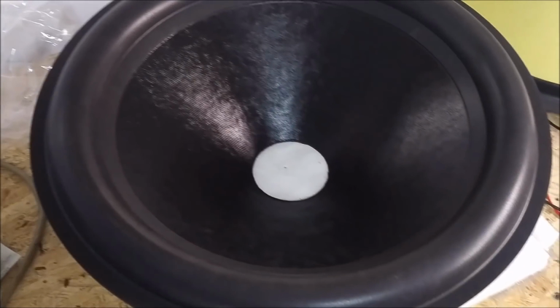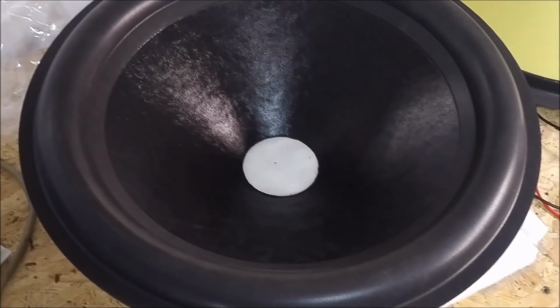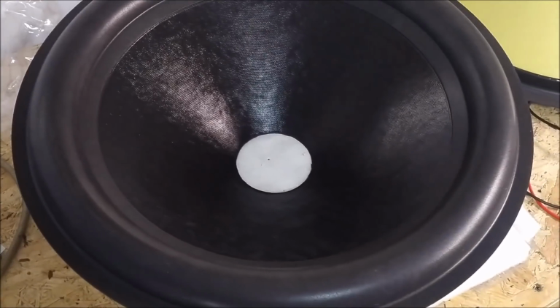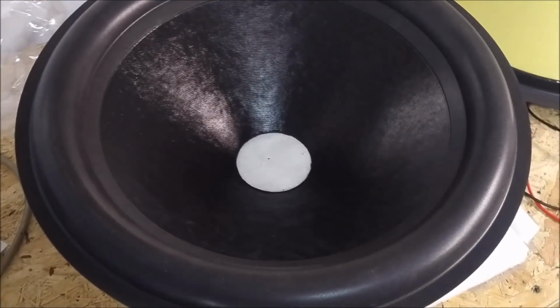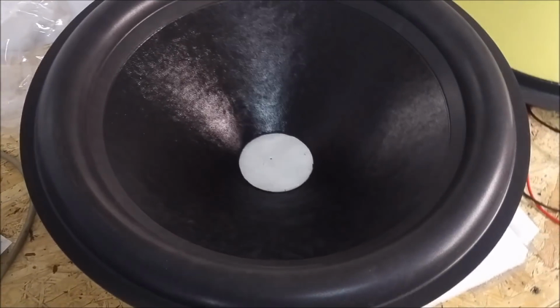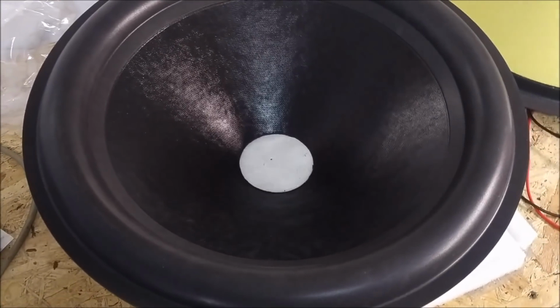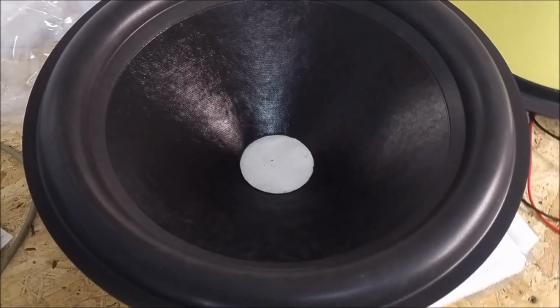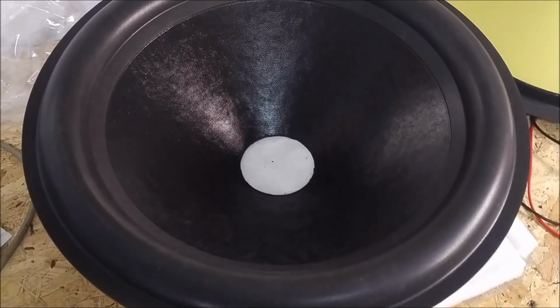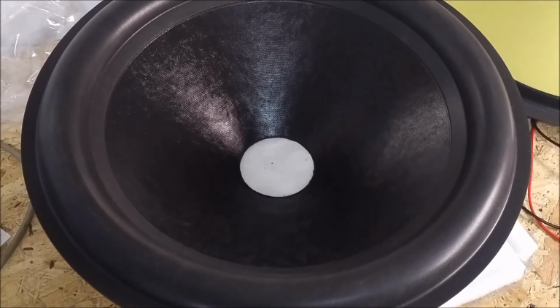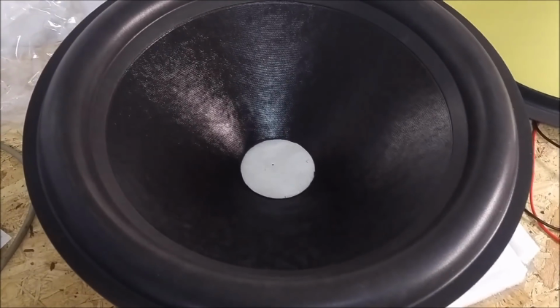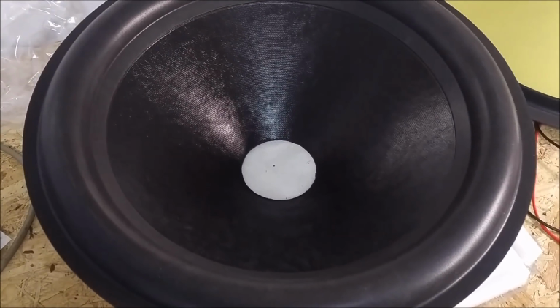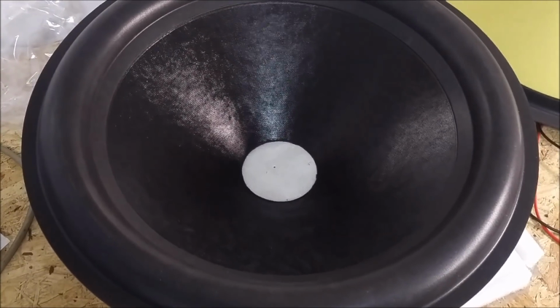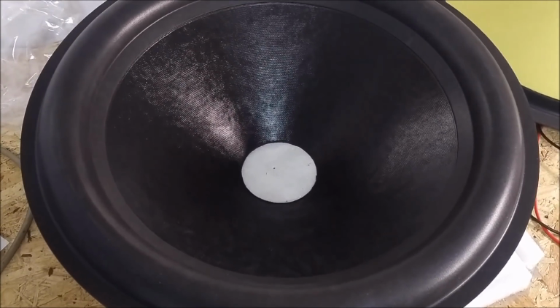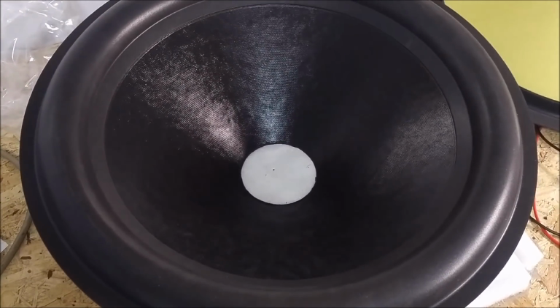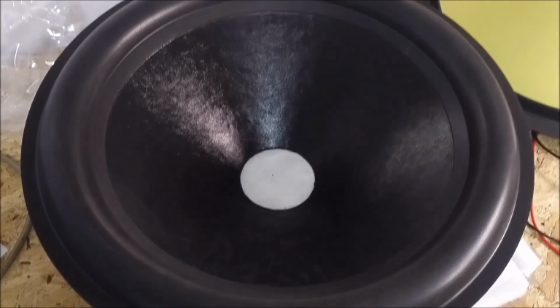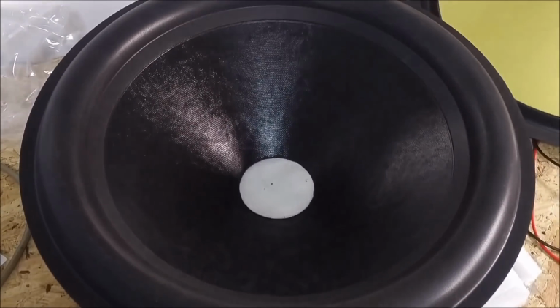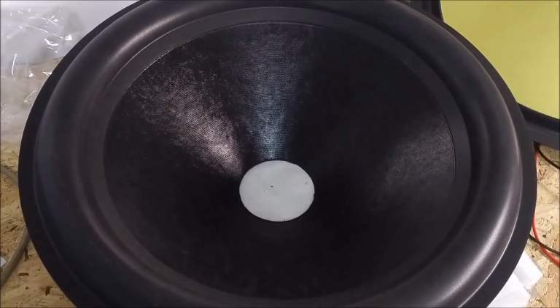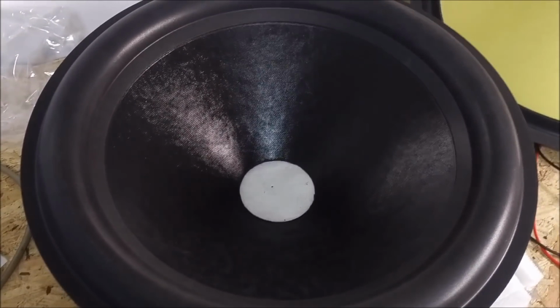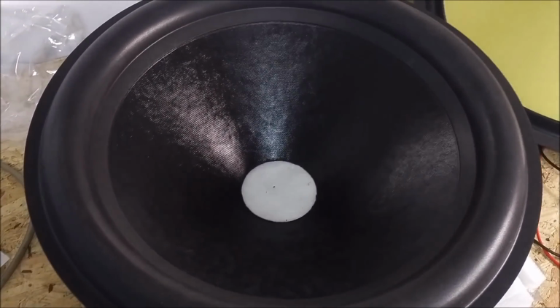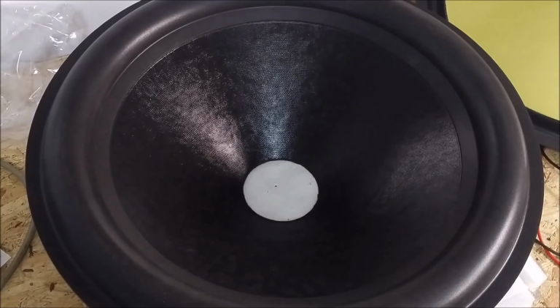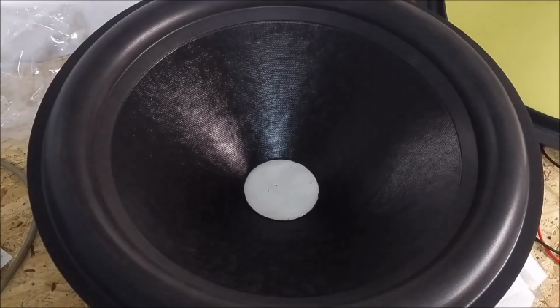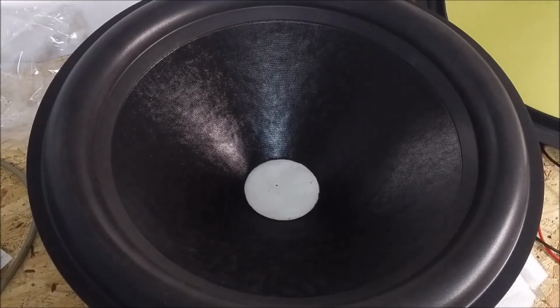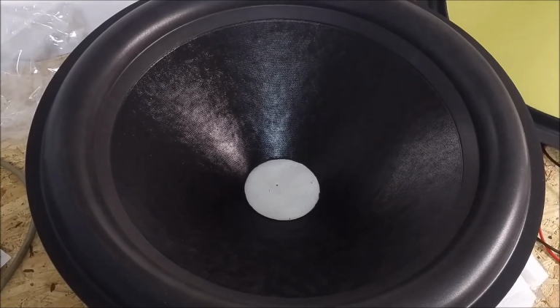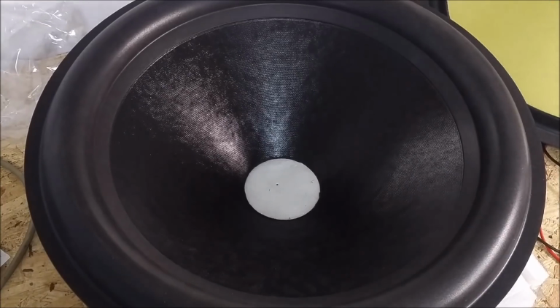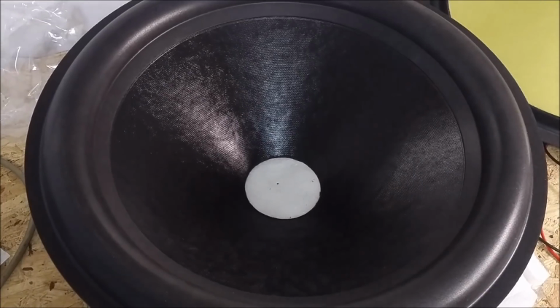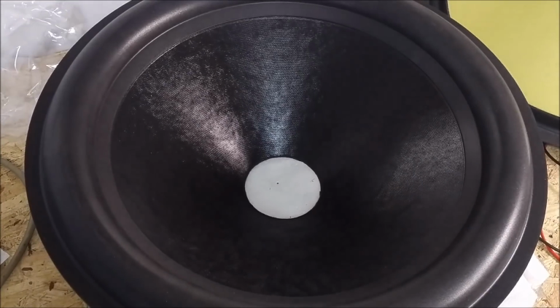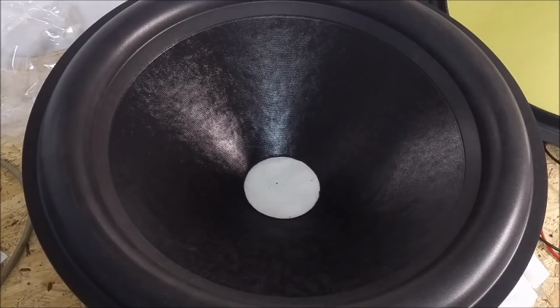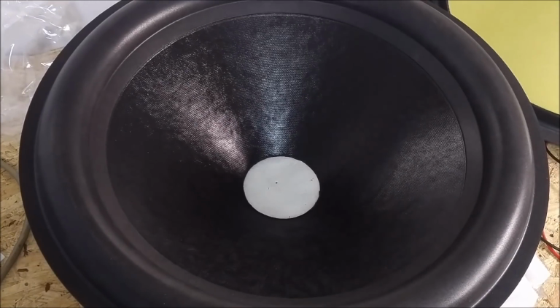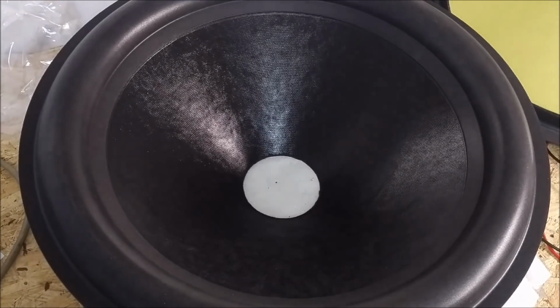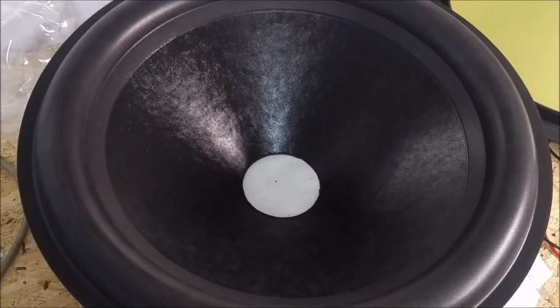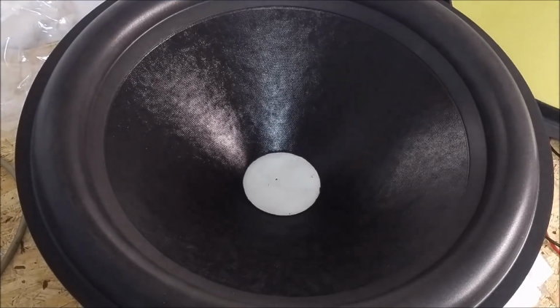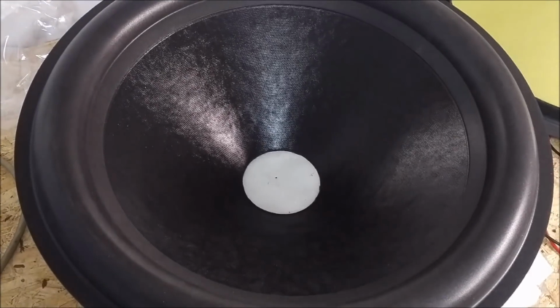Hey guys, thought I'd do a real quick episode of Know Your Cone — what they are, what they aren't, and why.